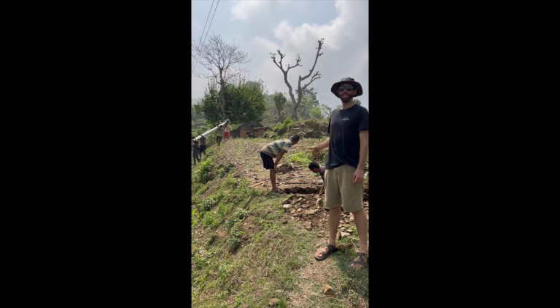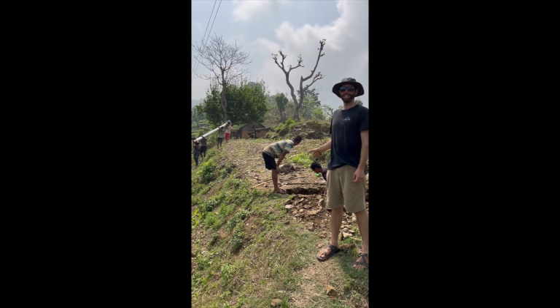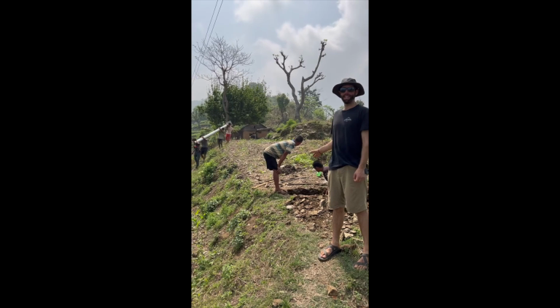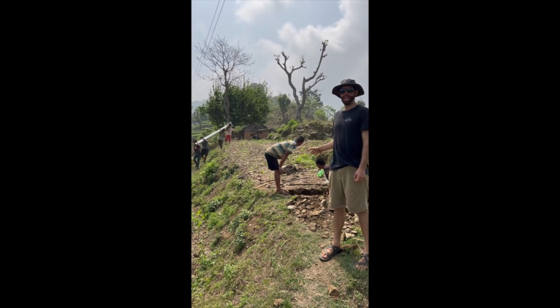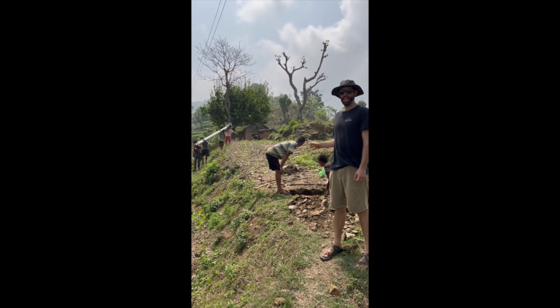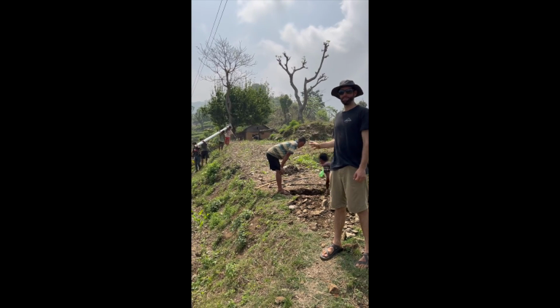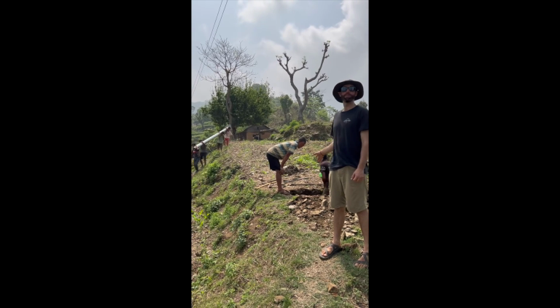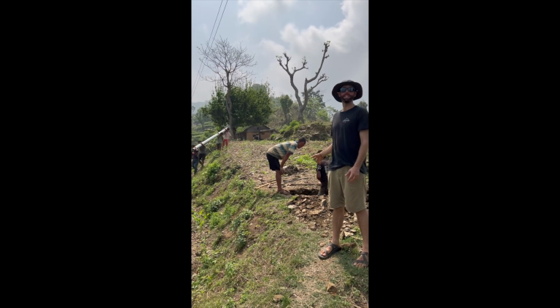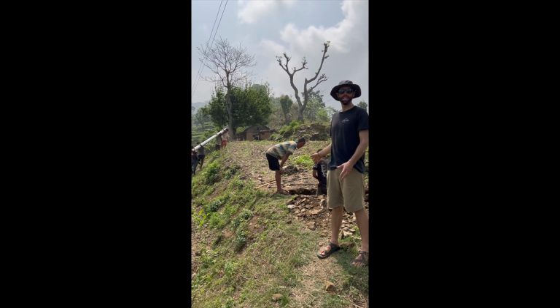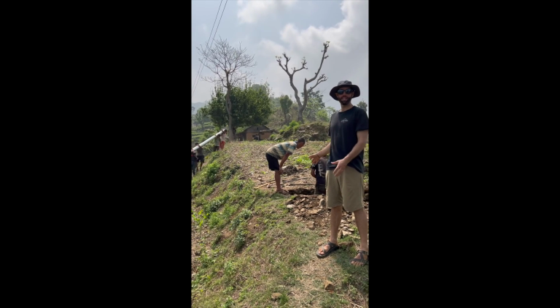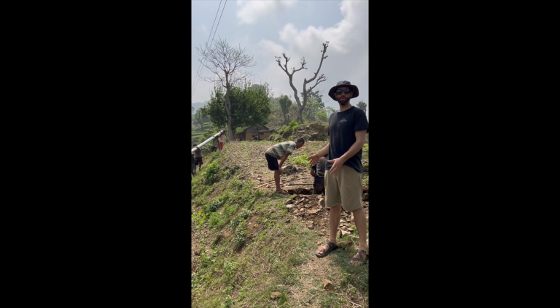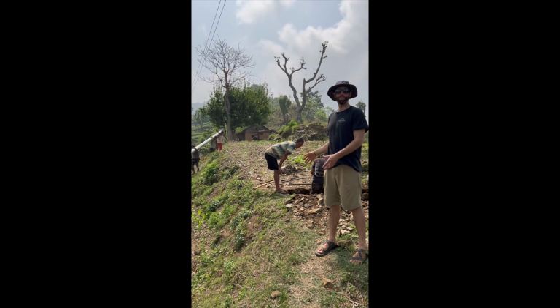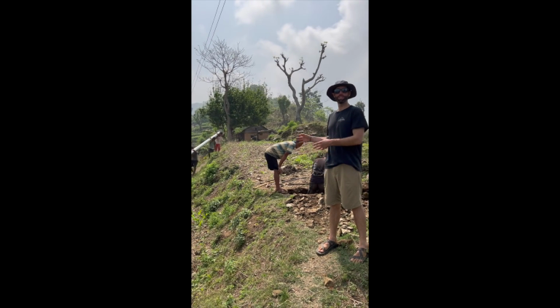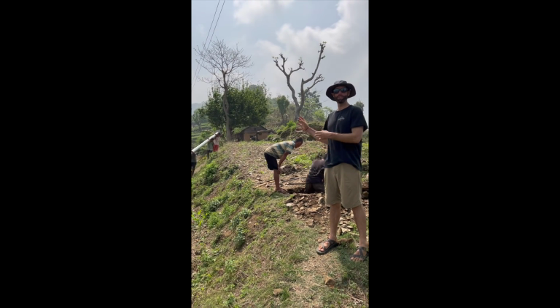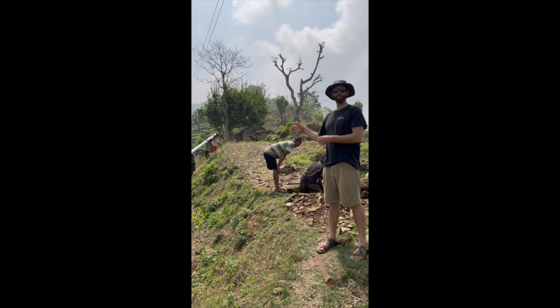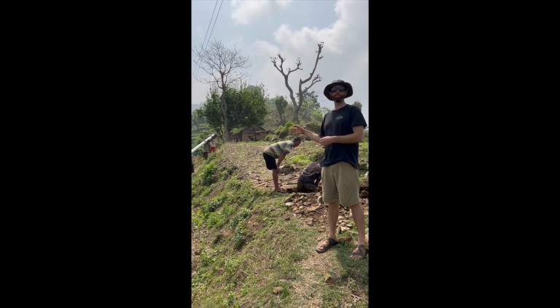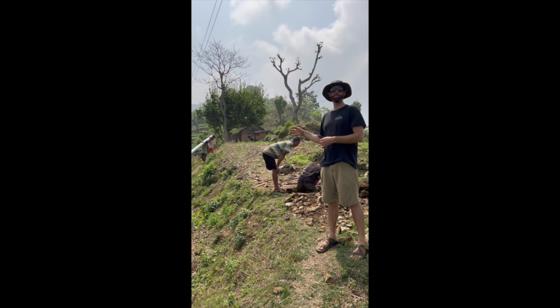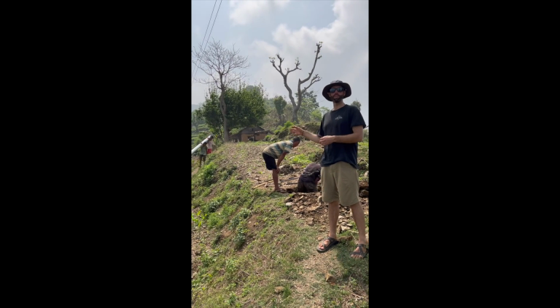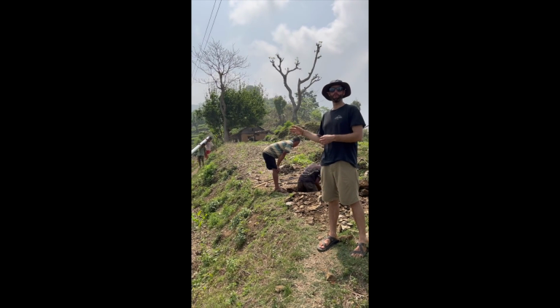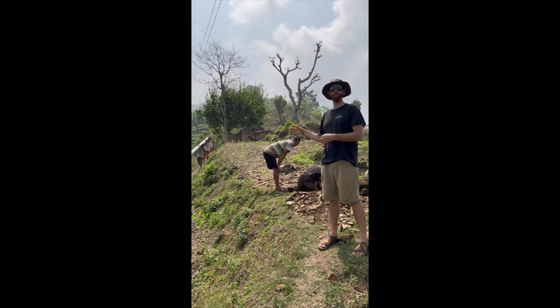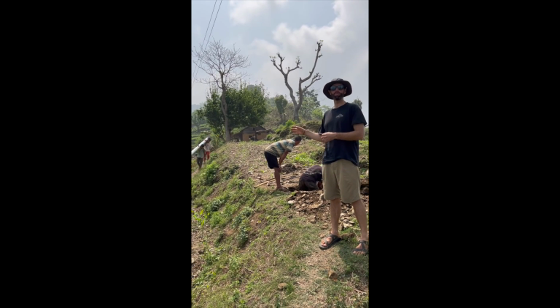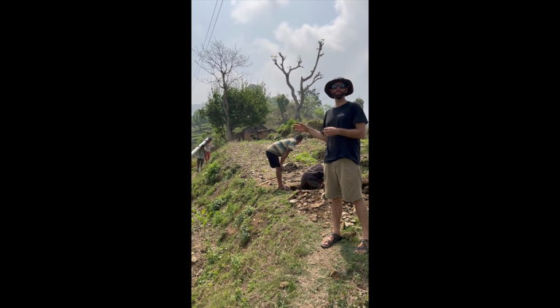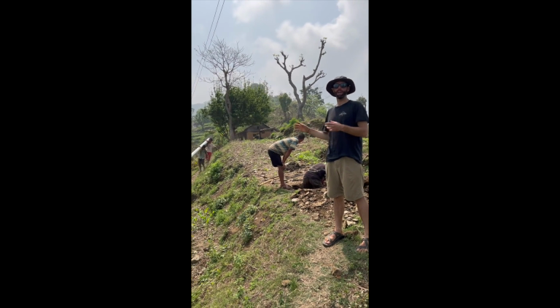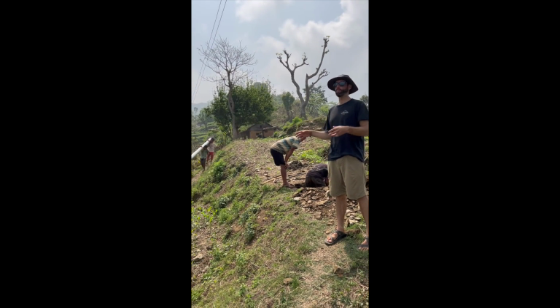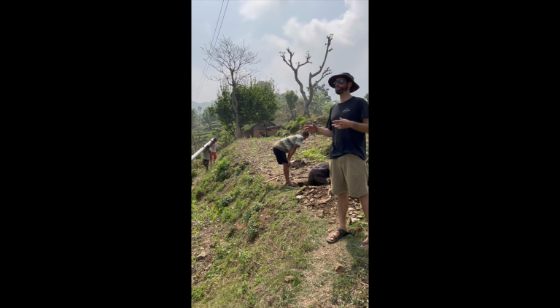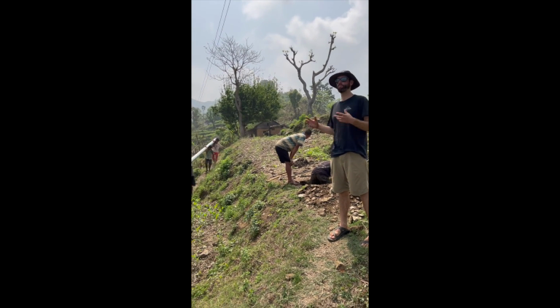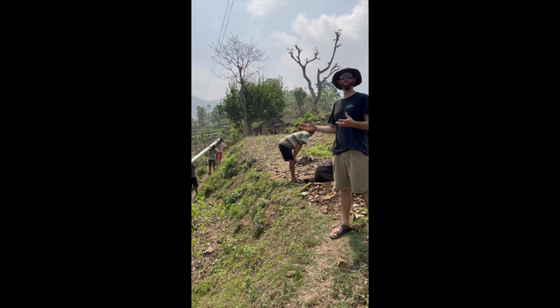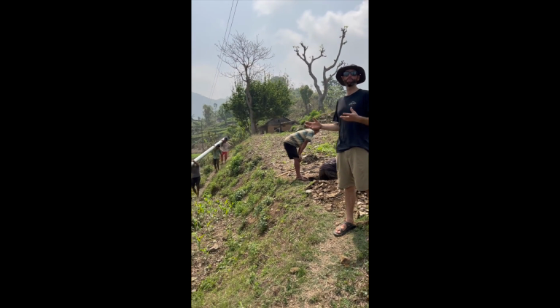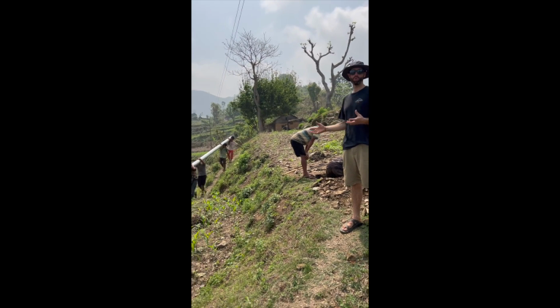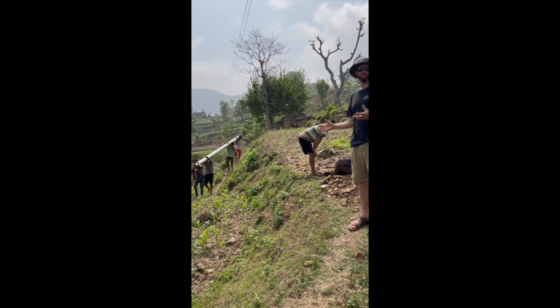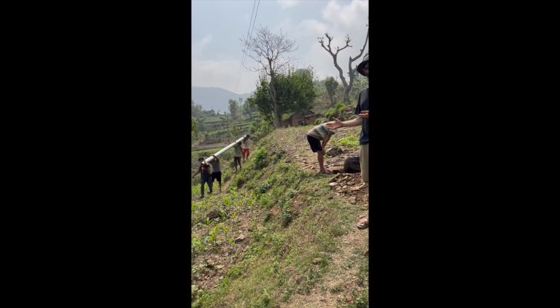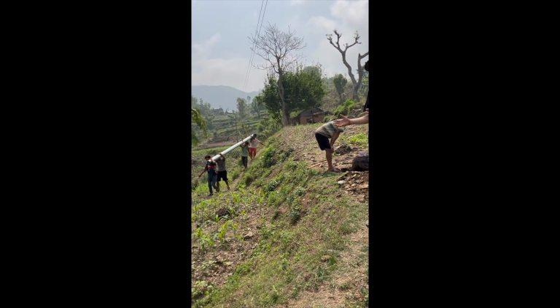Between everybody digging the holes and the people moving the poles, we have almost 40 workers today.